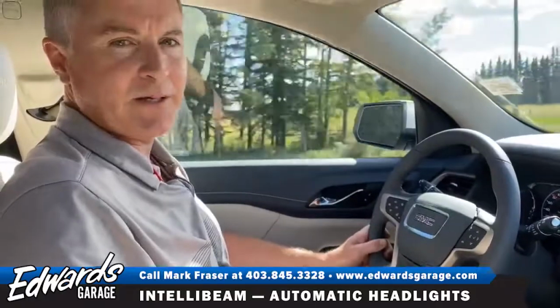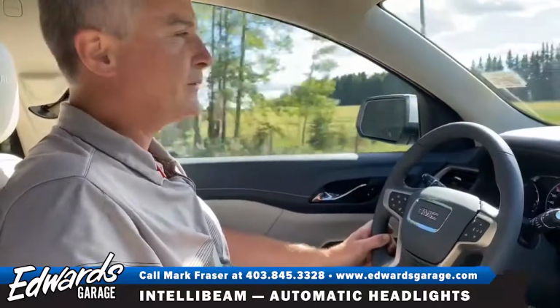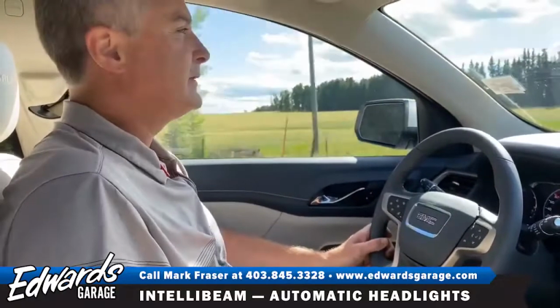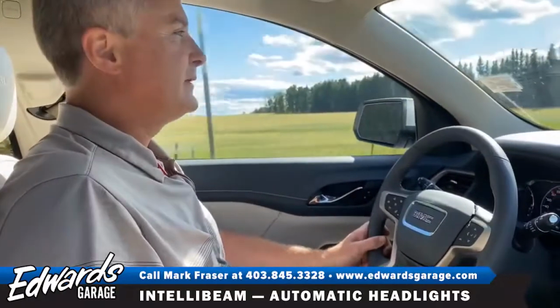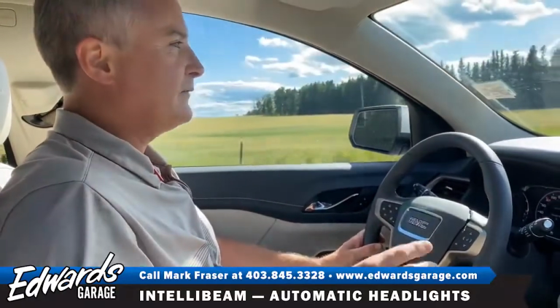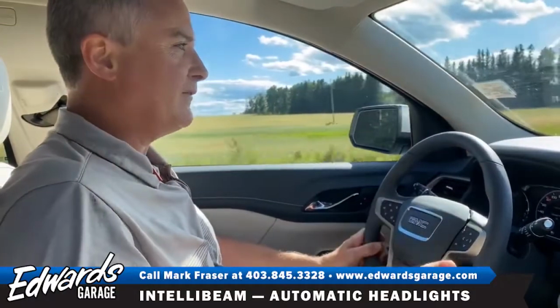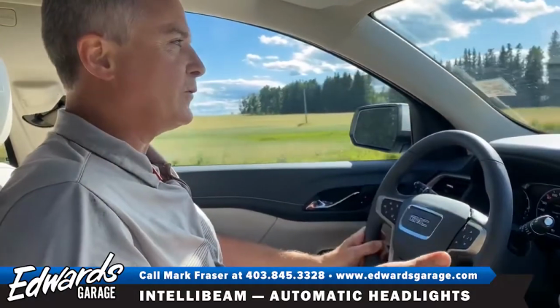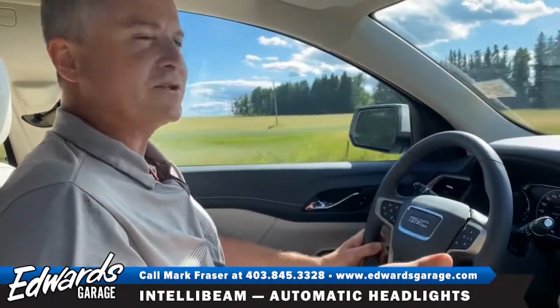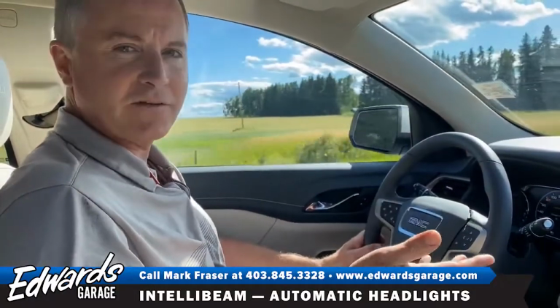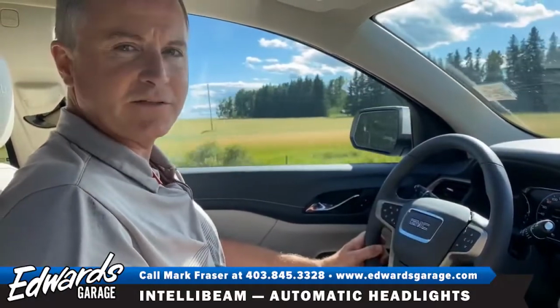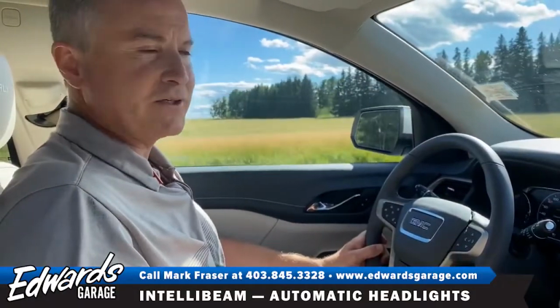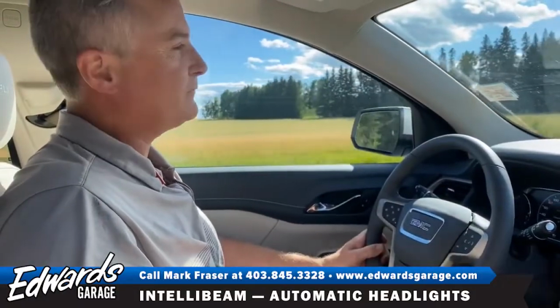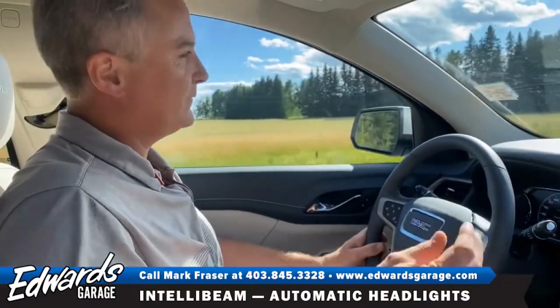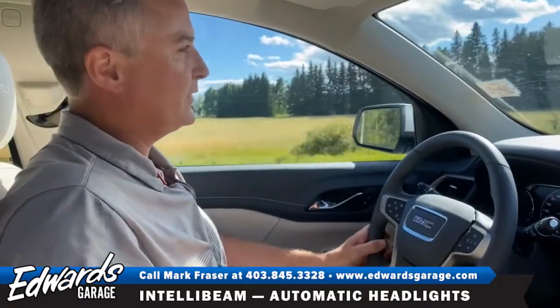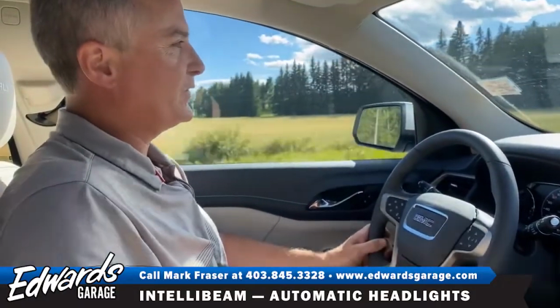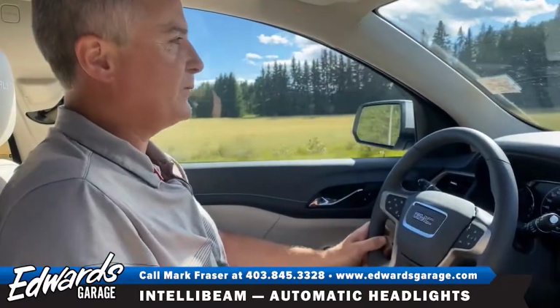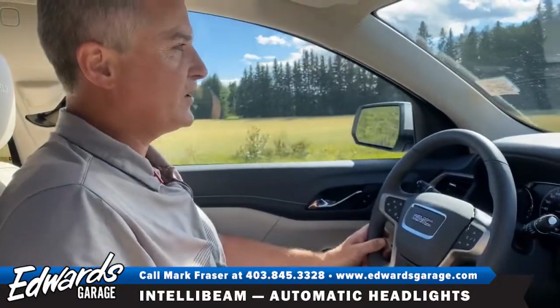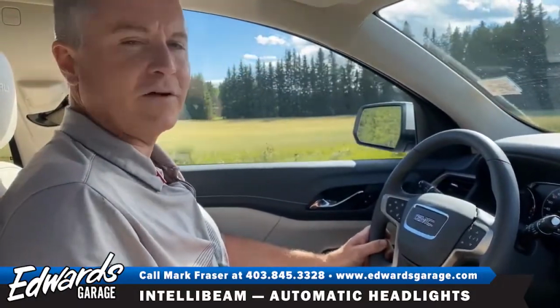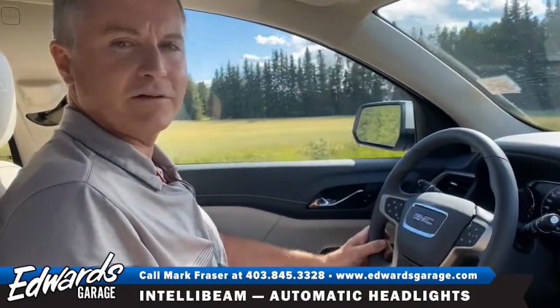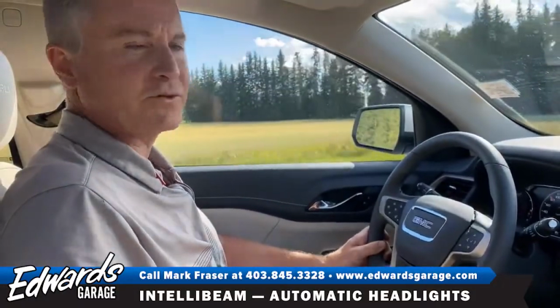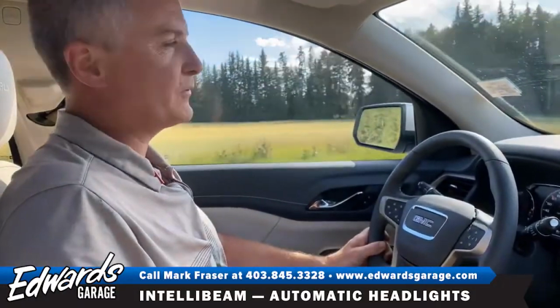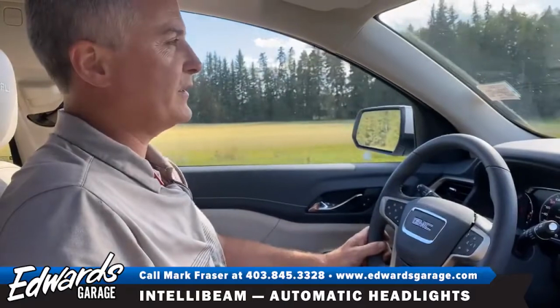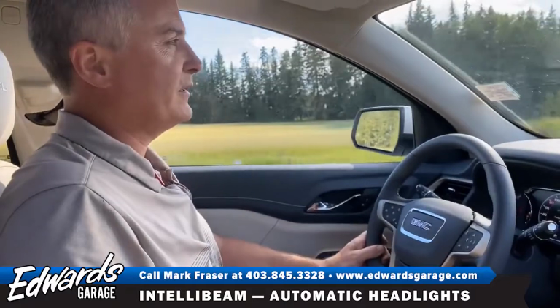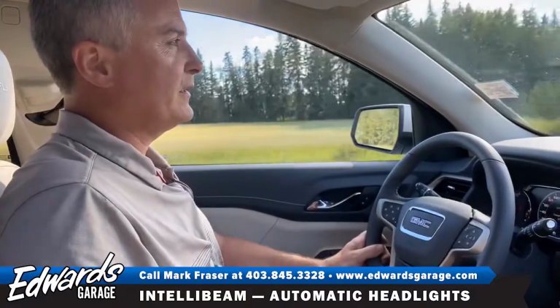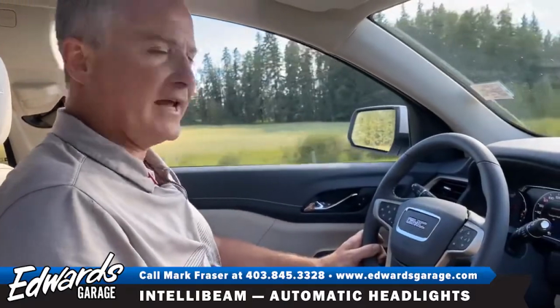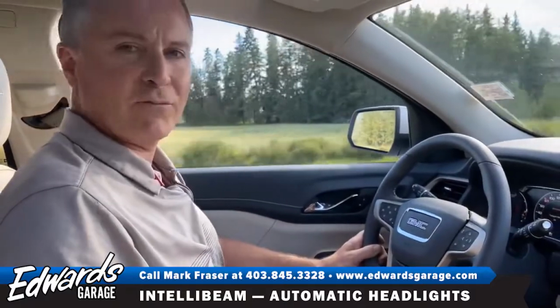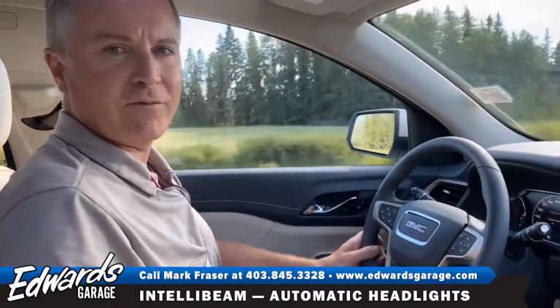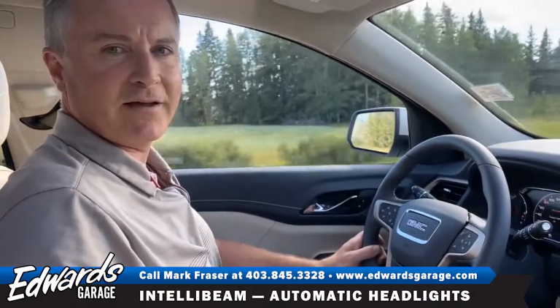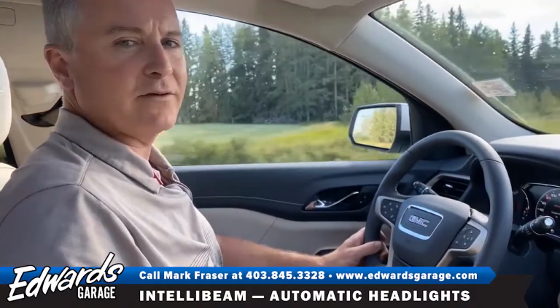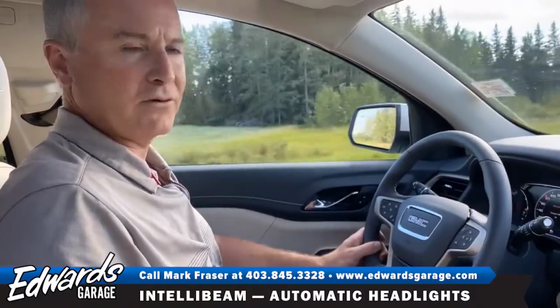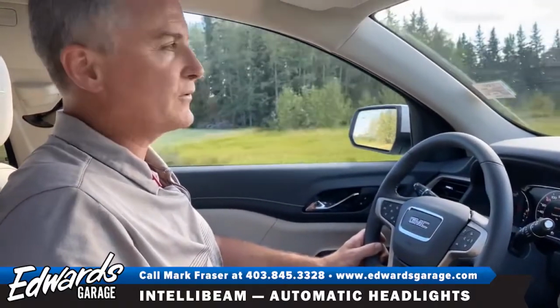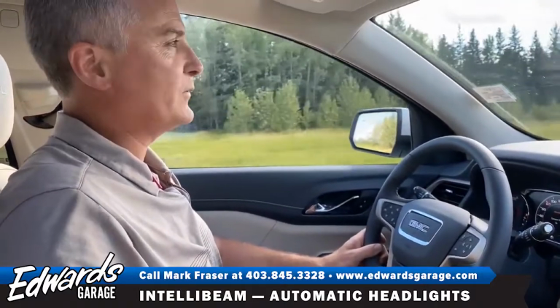It eliminates blinding people. If you have any questions on this feature, feel free to give me a call at 403-845-3328.